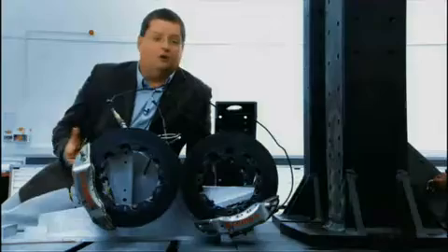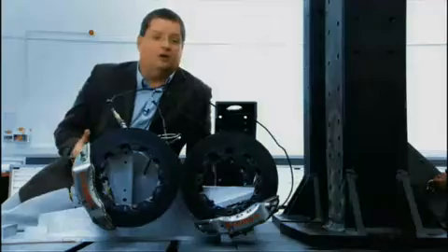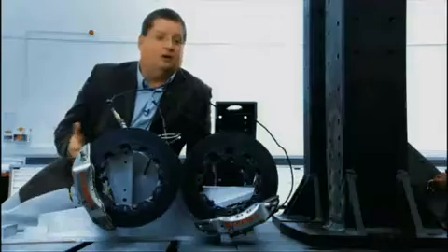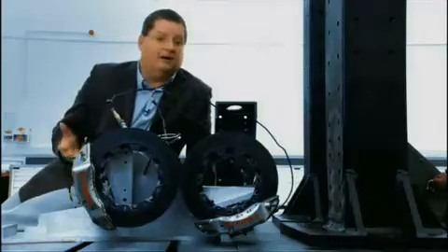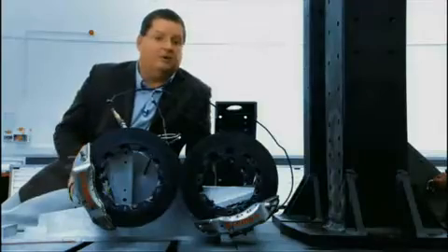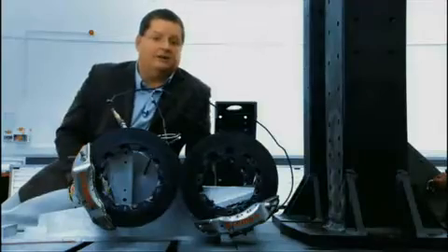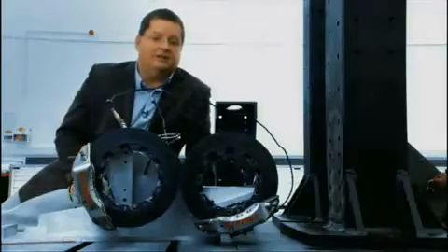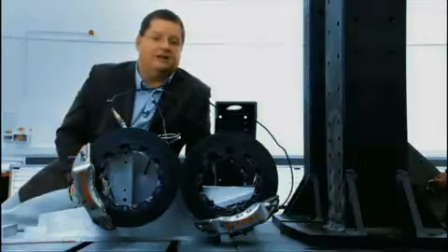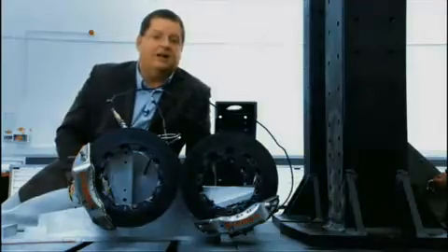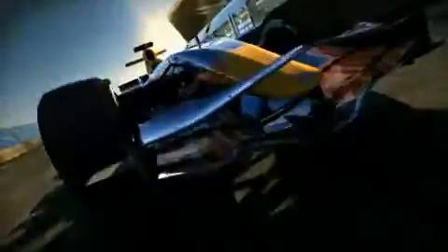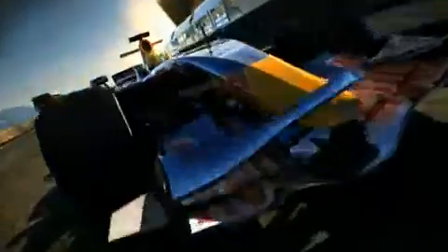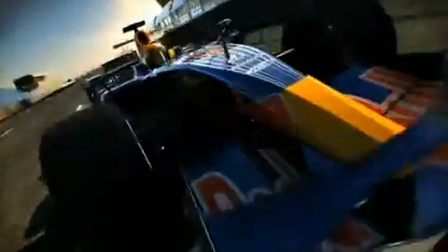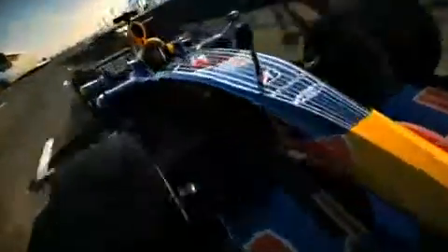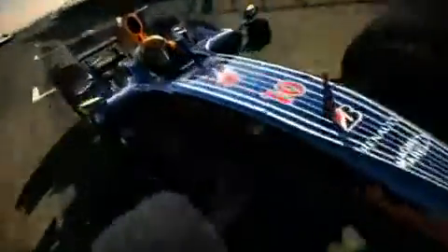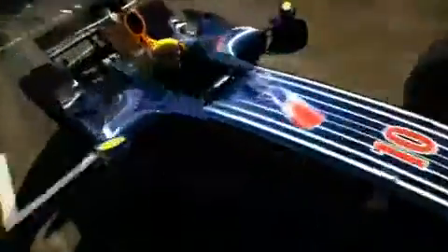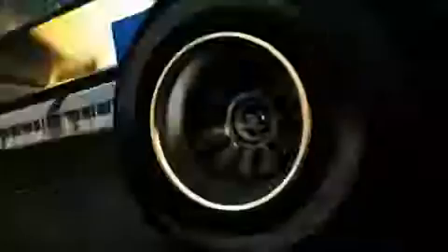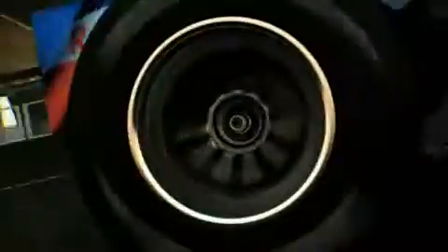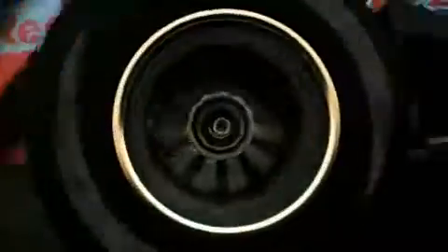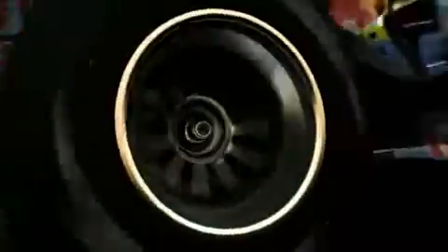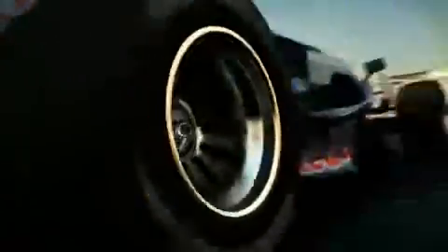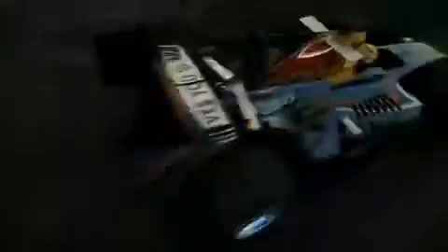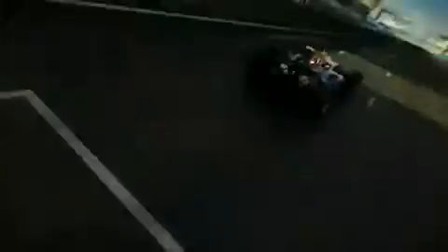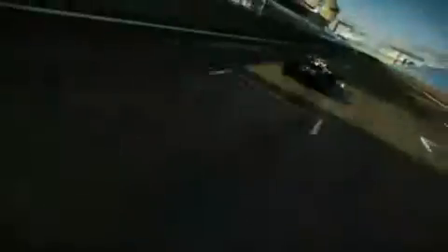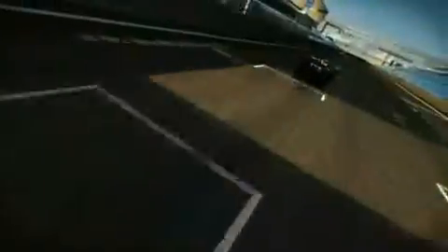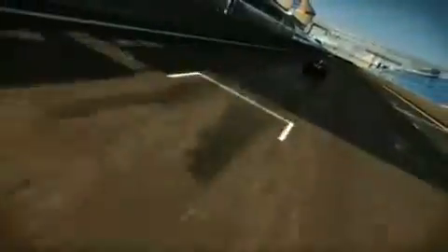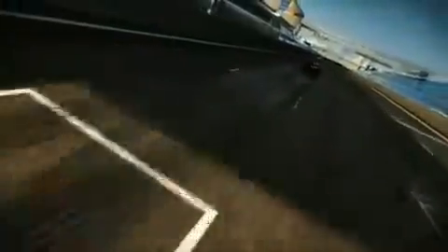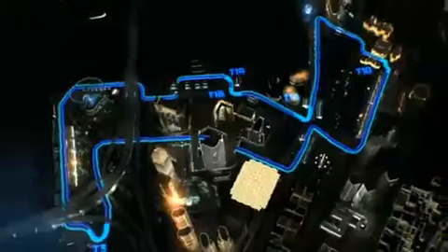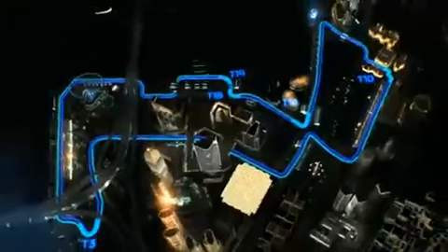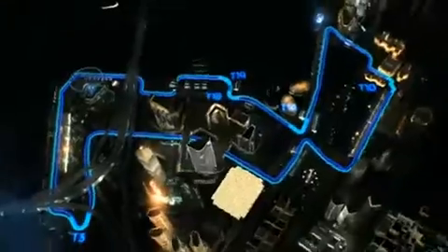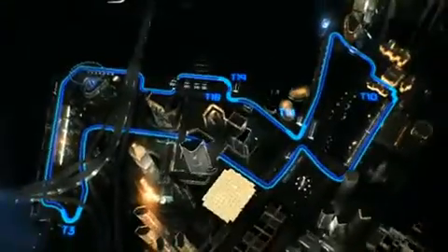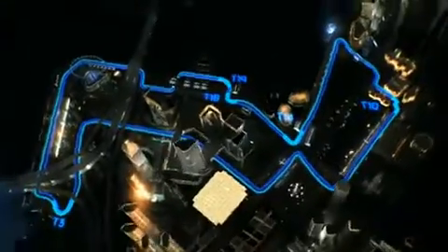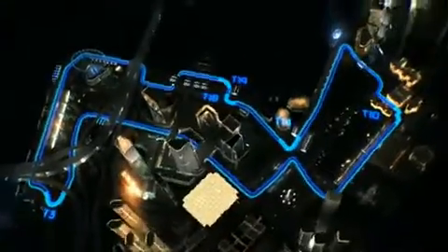More interestingly, we've recorded telemetry, which means that we can simulate any of the circuits that we race on.